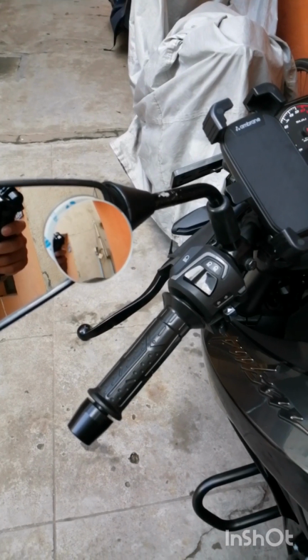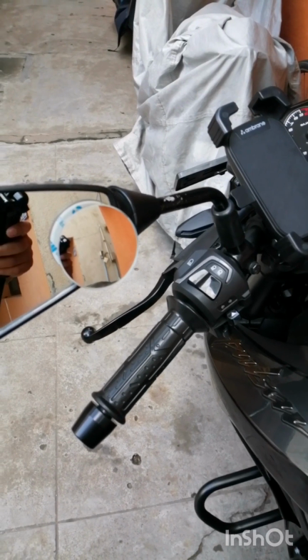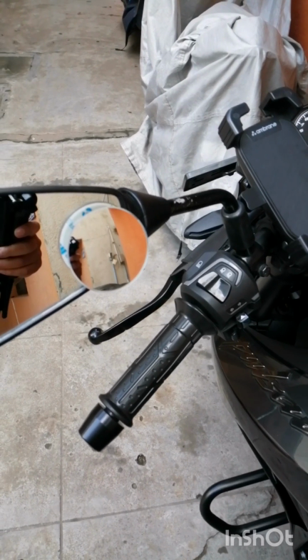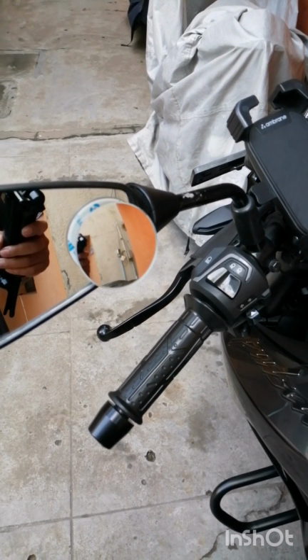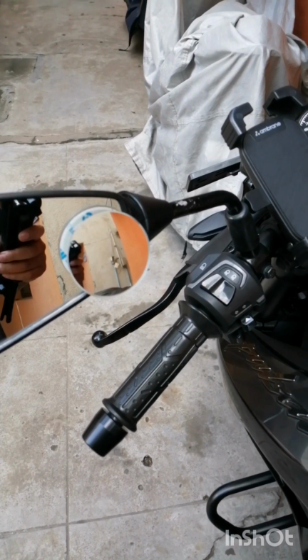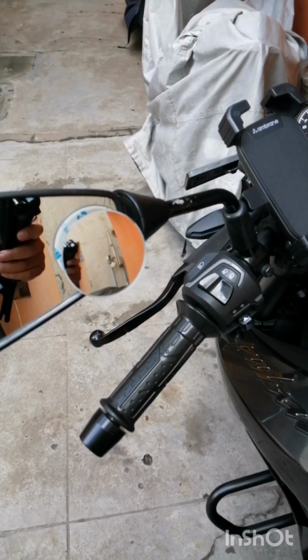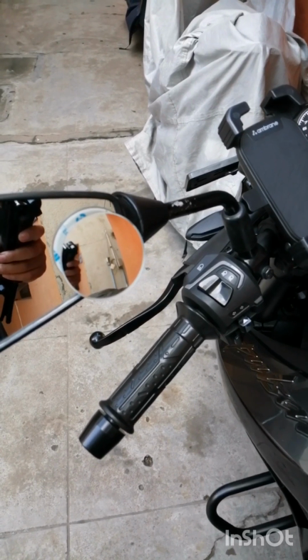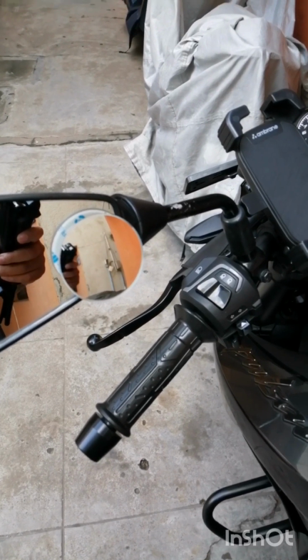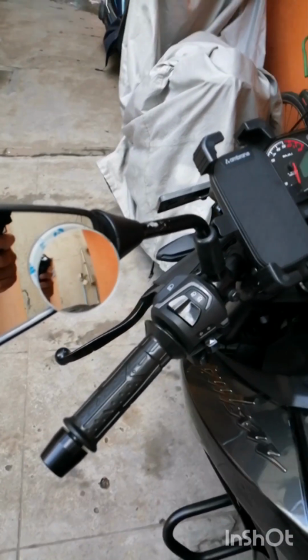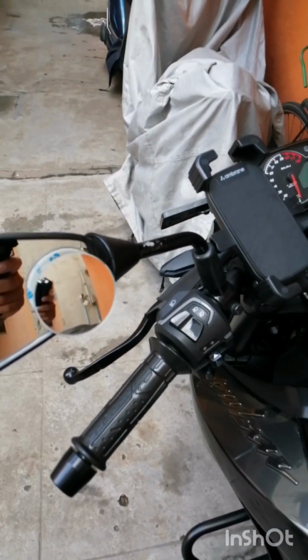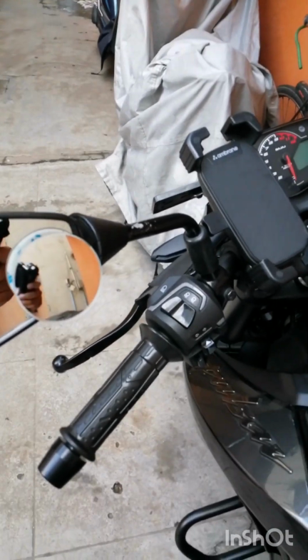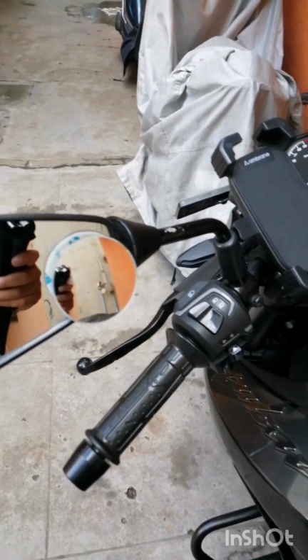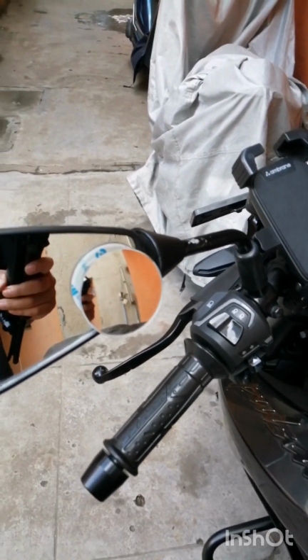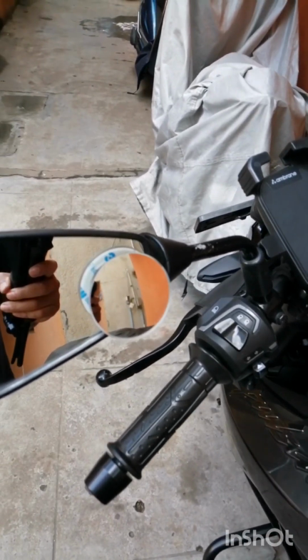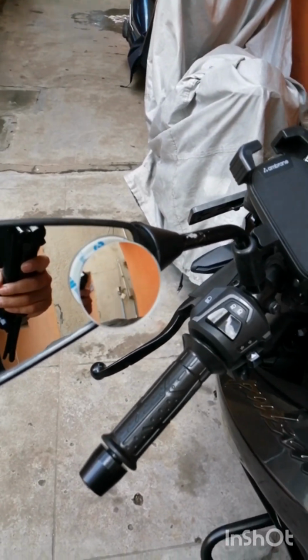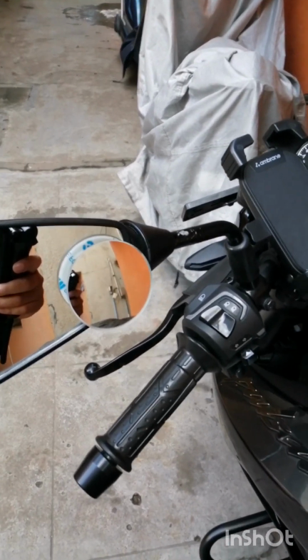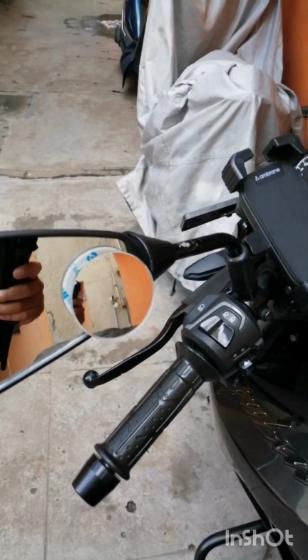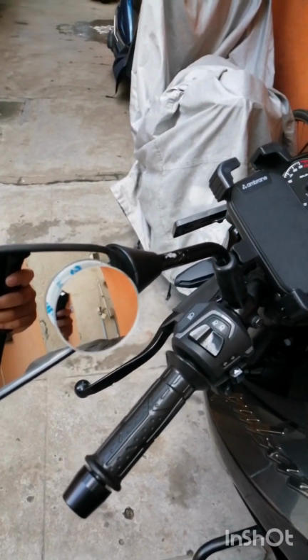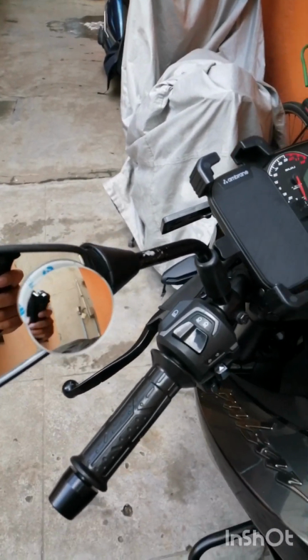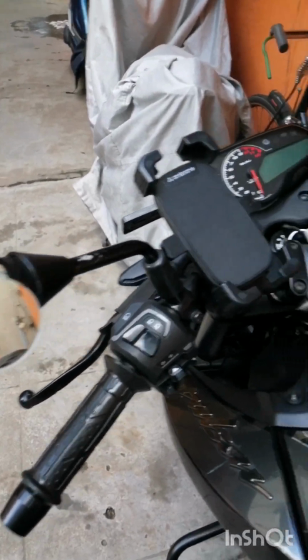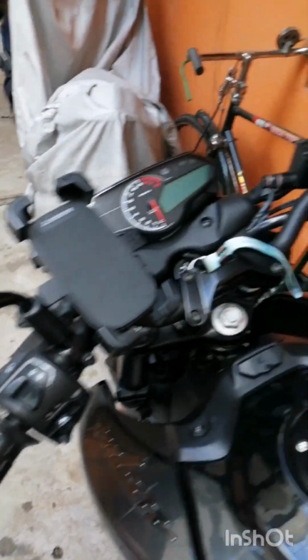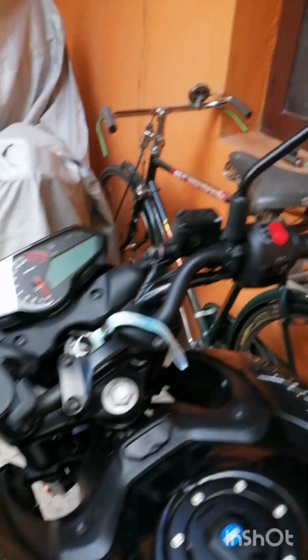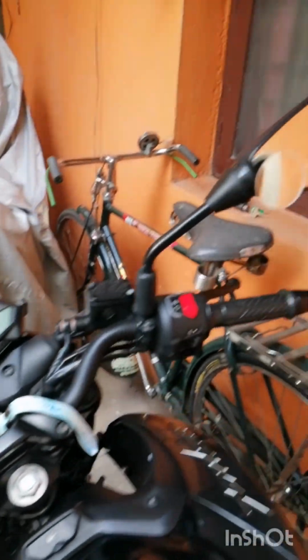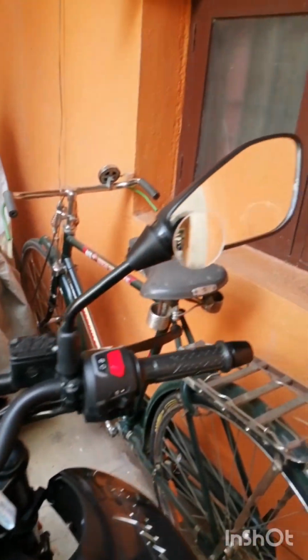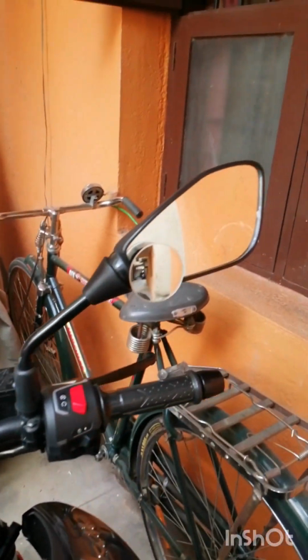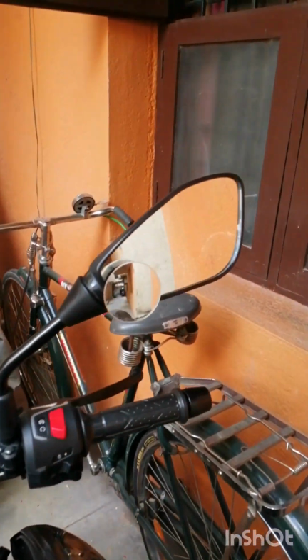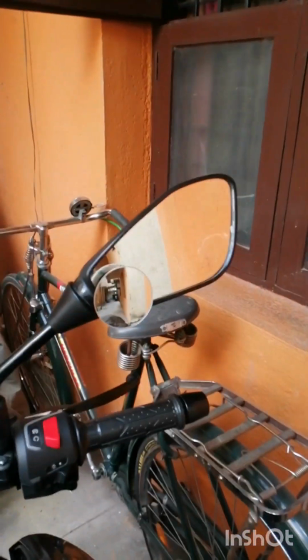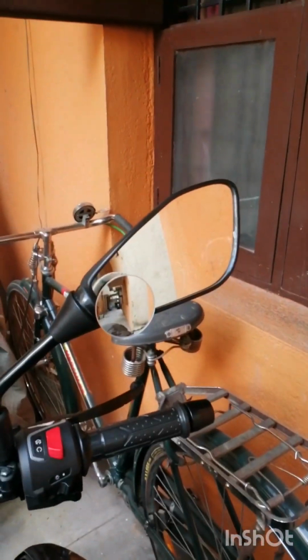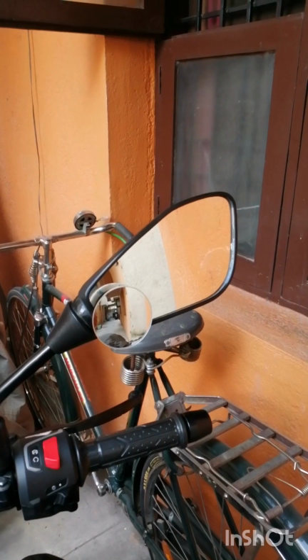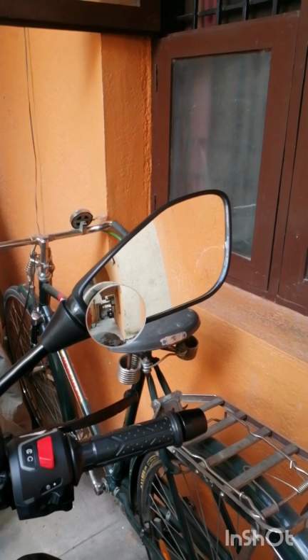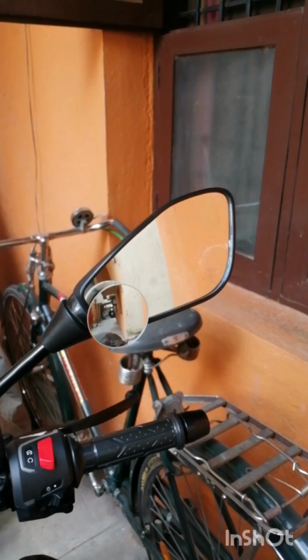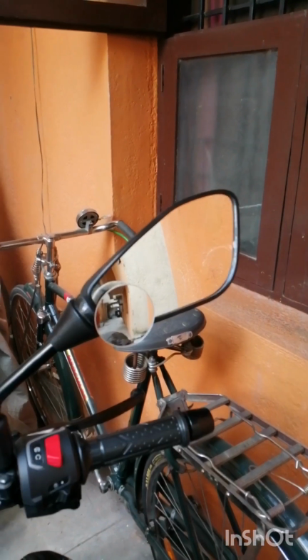We have pasted it on this side and on the other side.